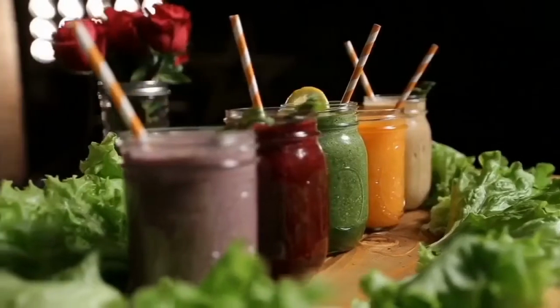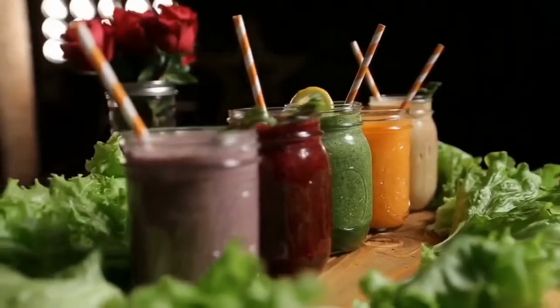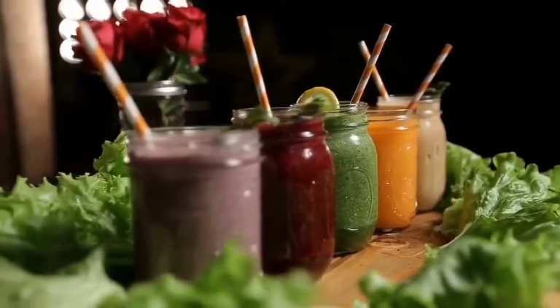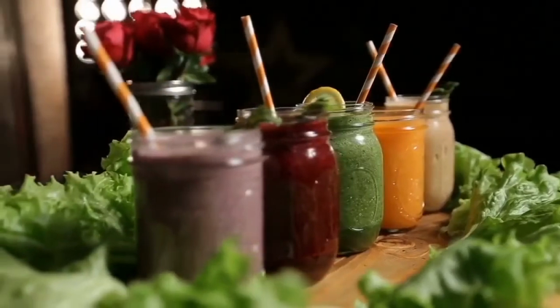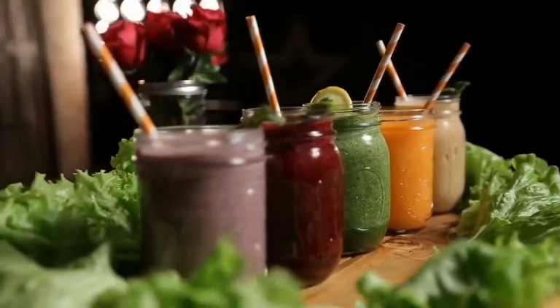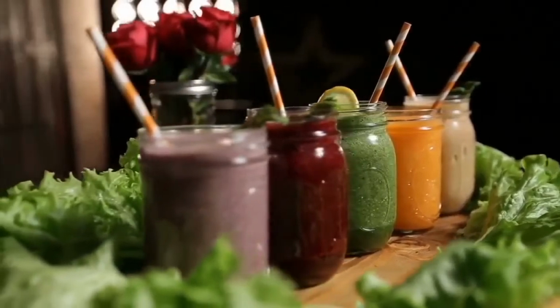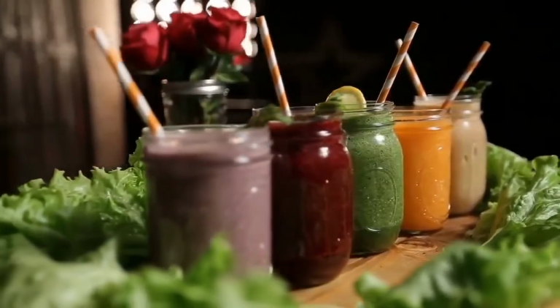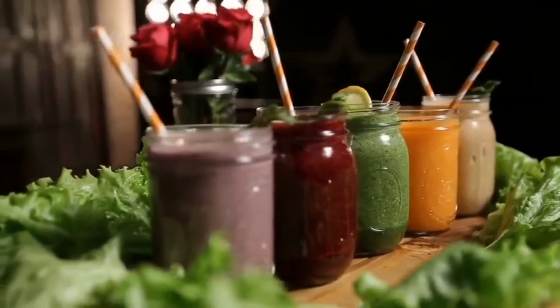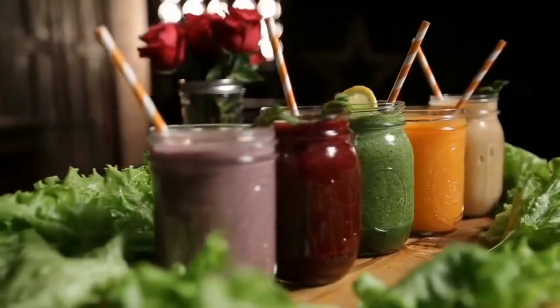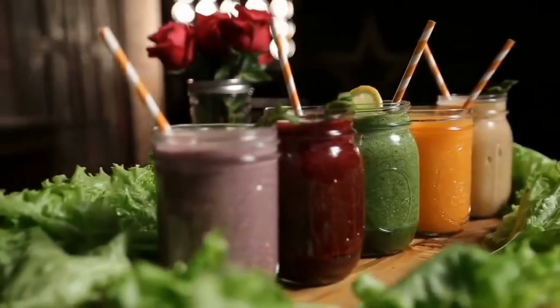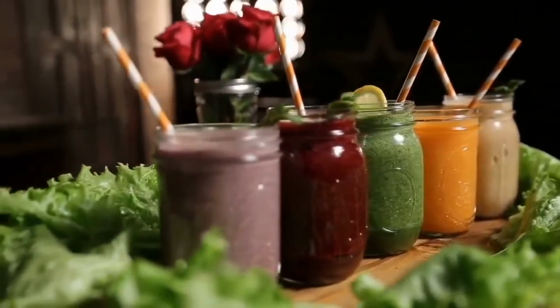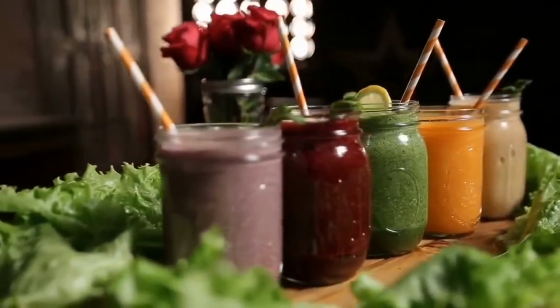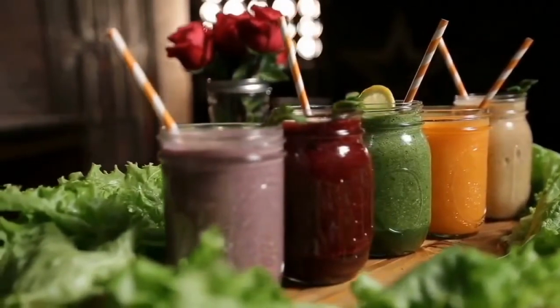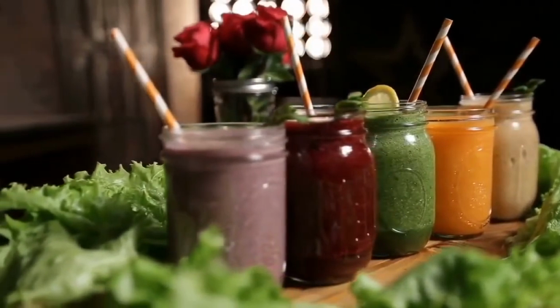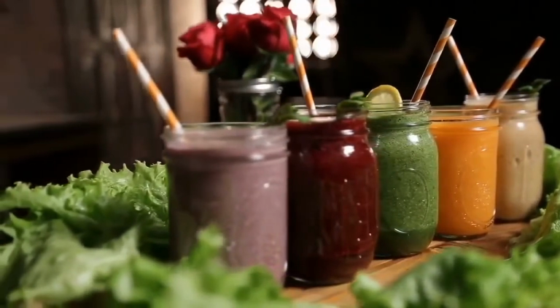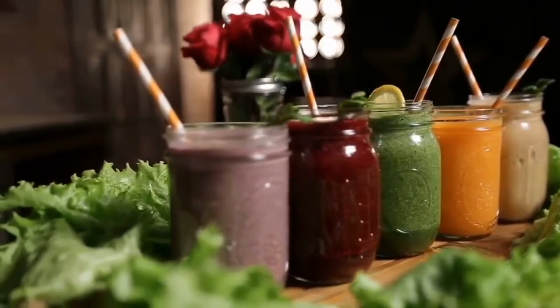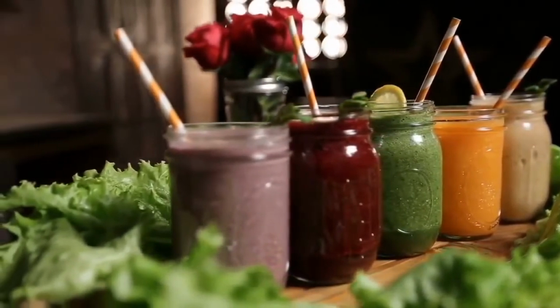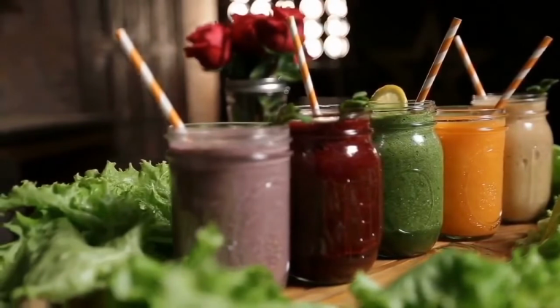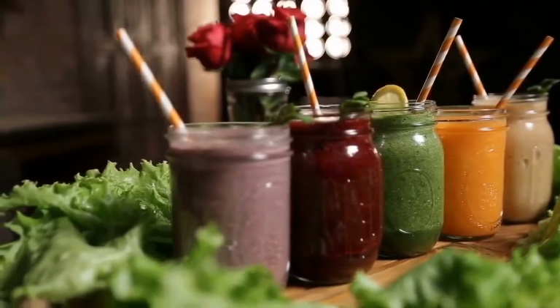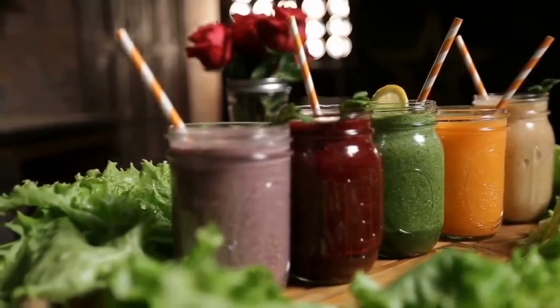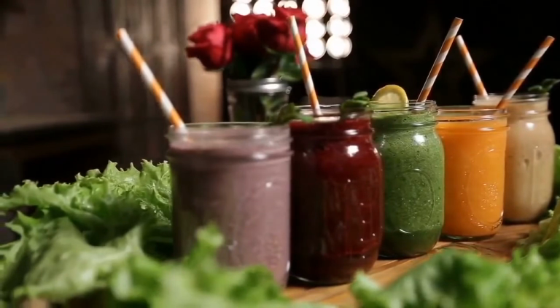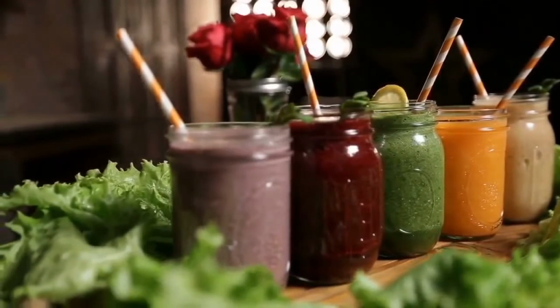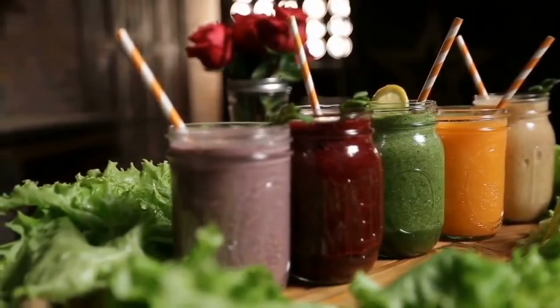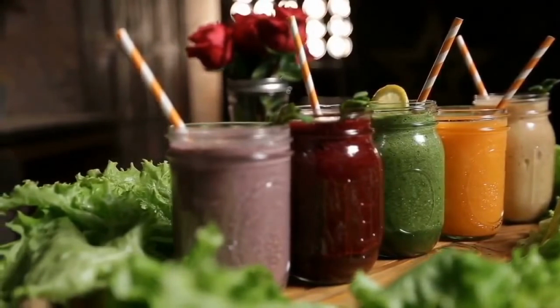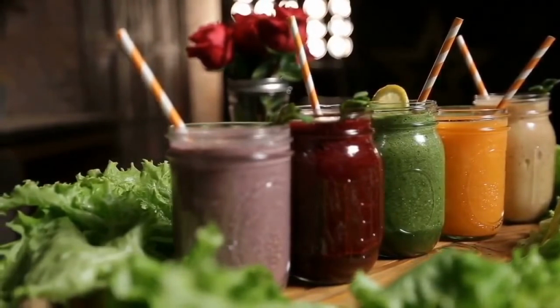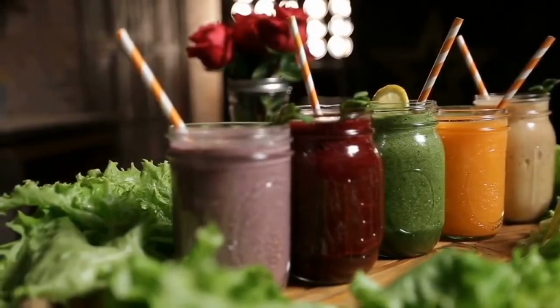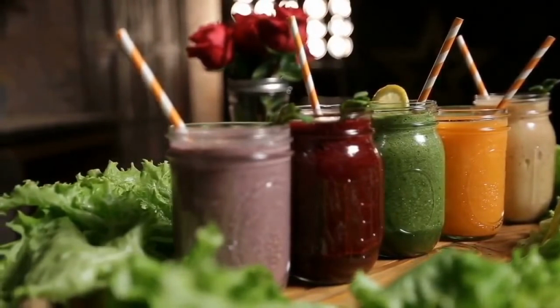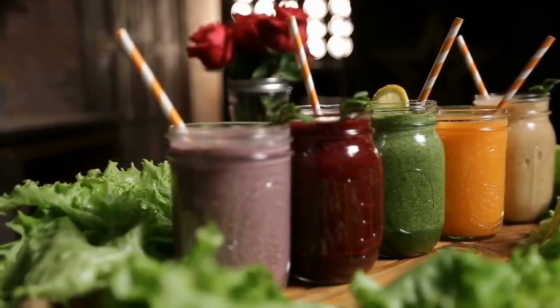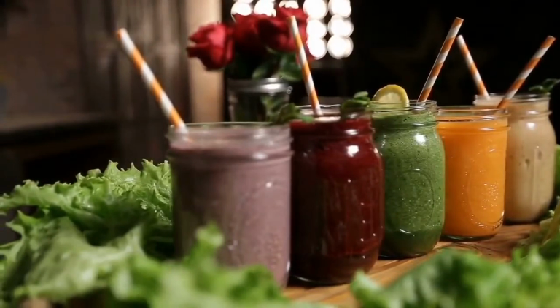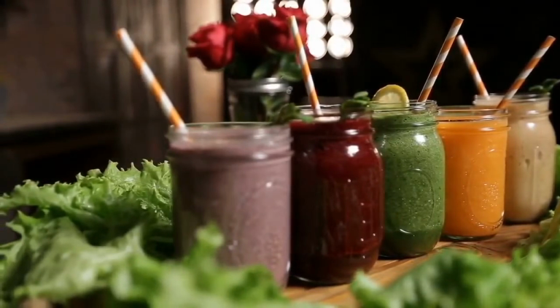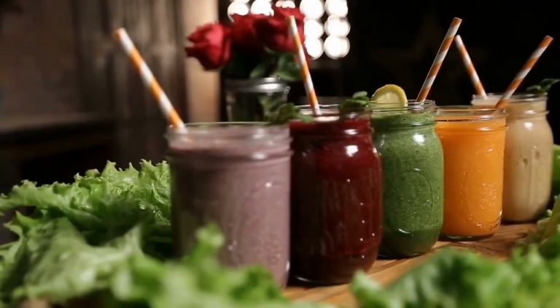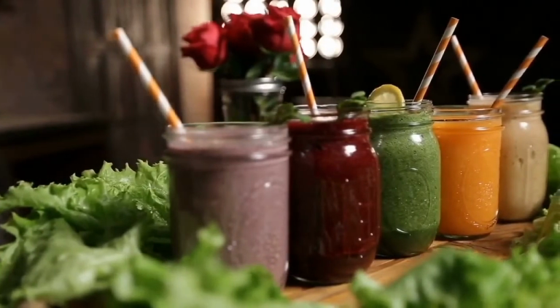Before watching the video, discover how thousands are losing pounds in a week with the smoothie diet. Check below for more details. Now to the video.